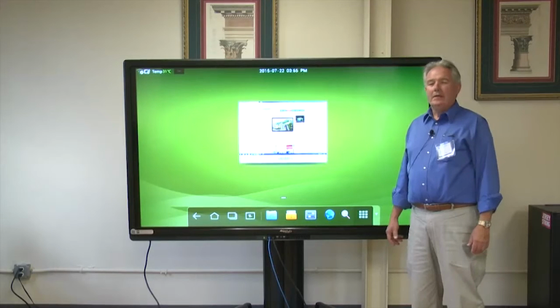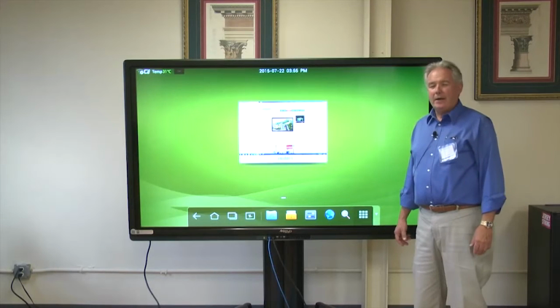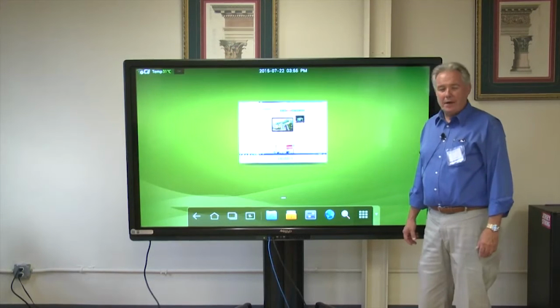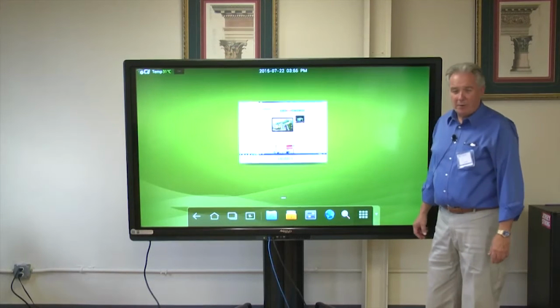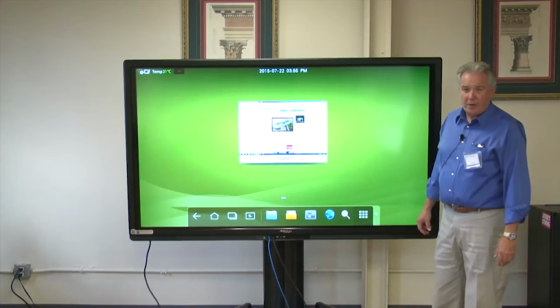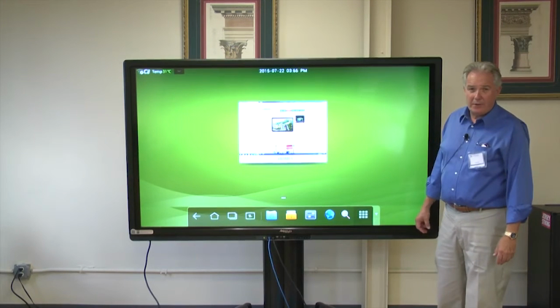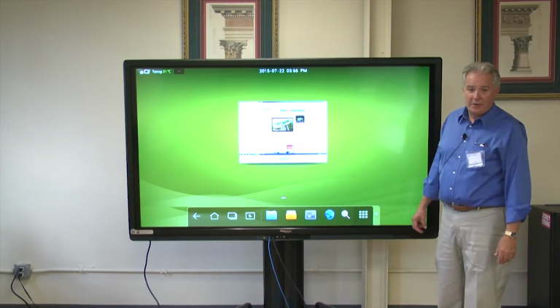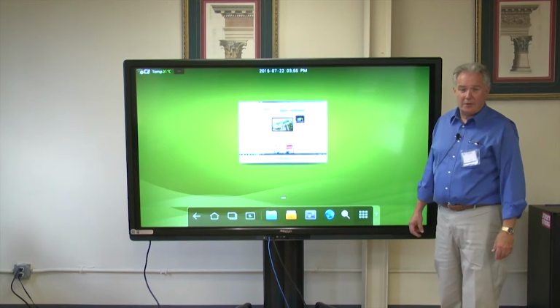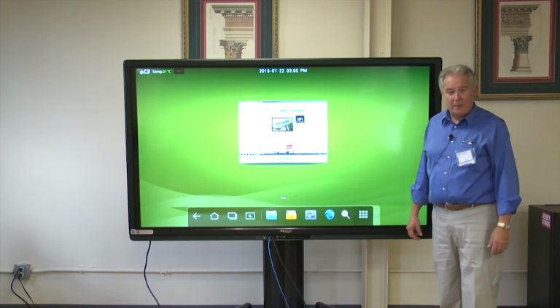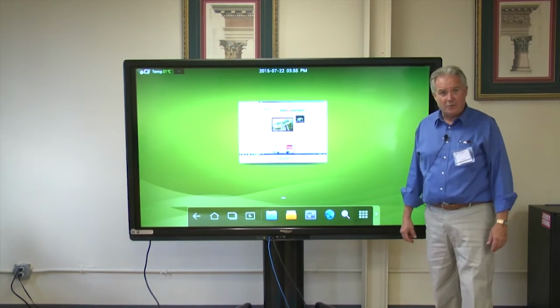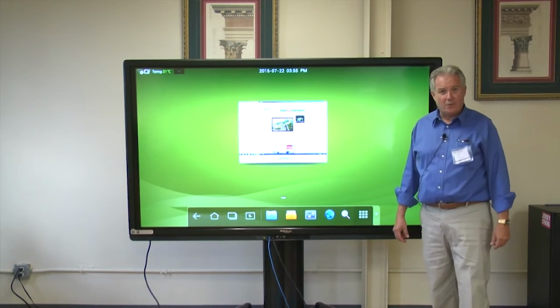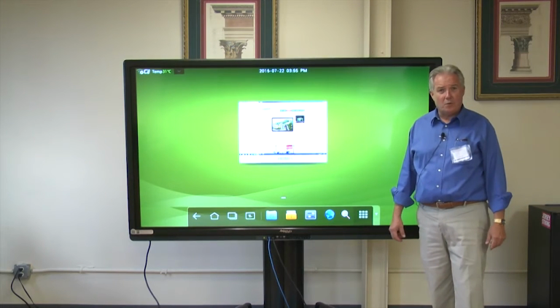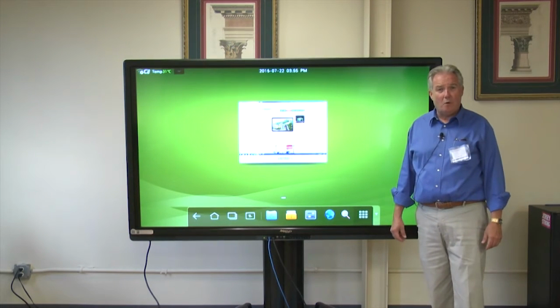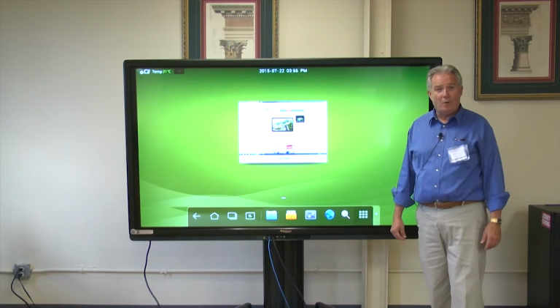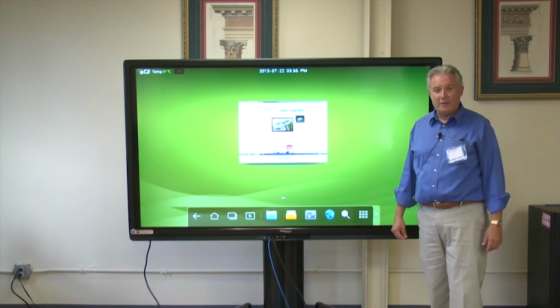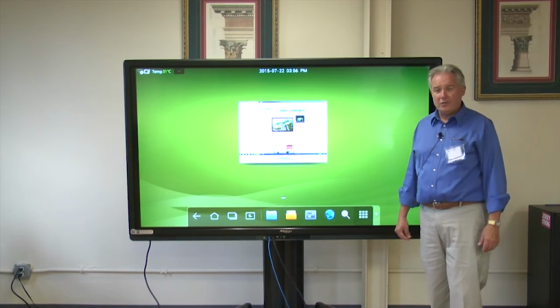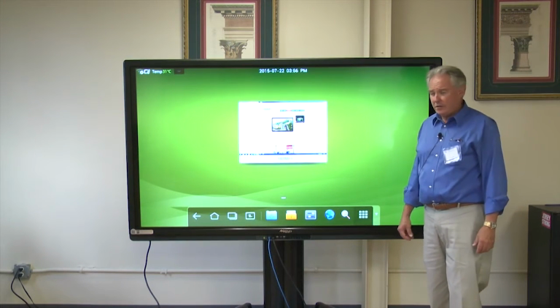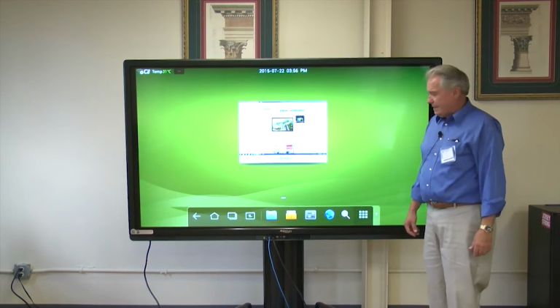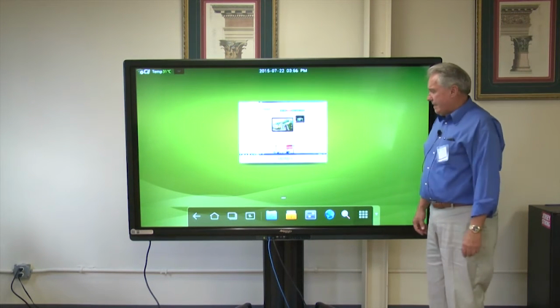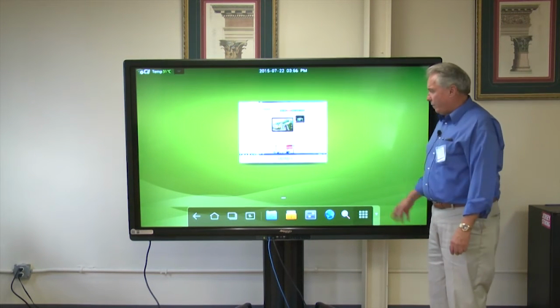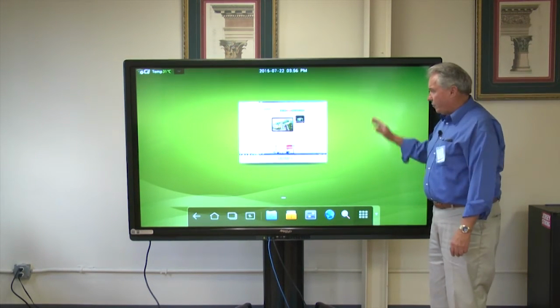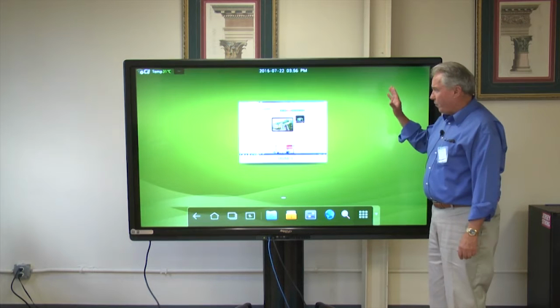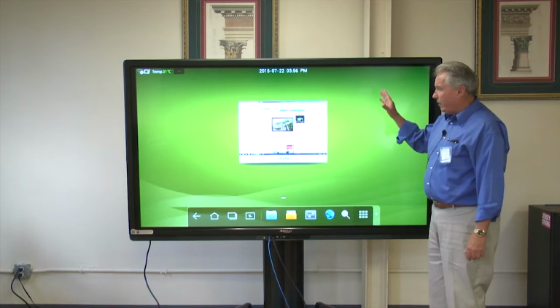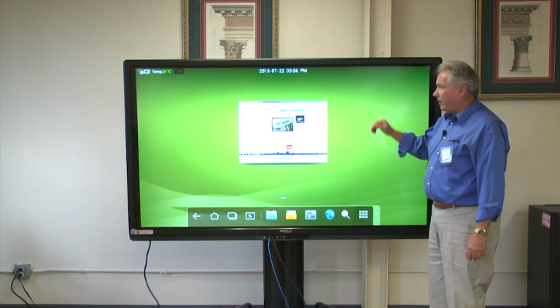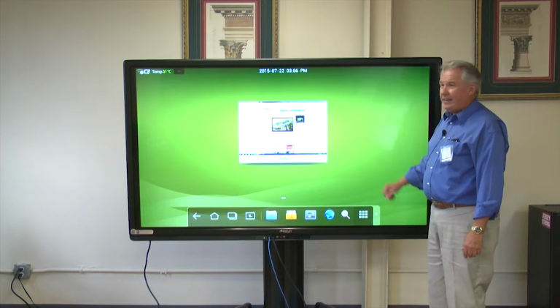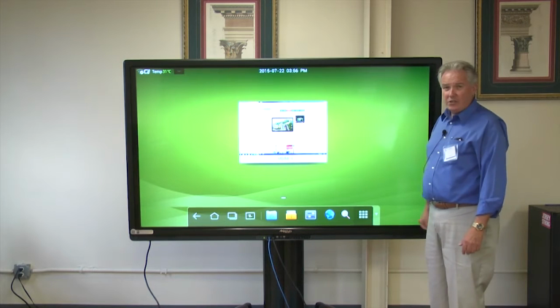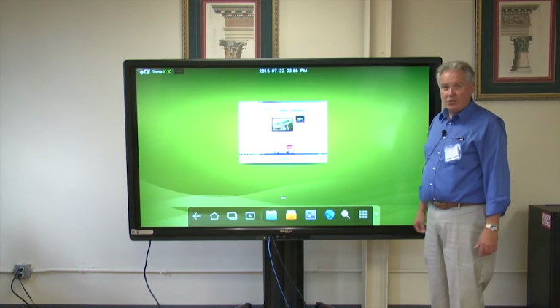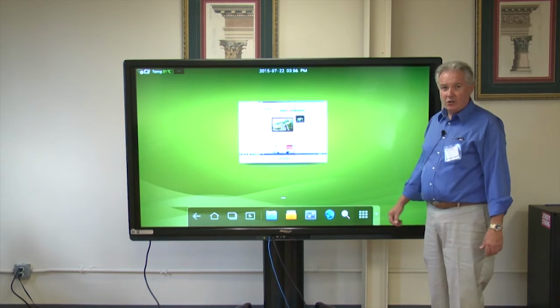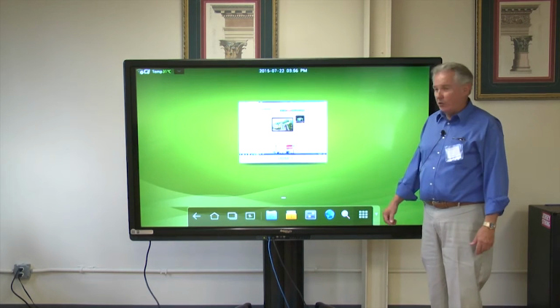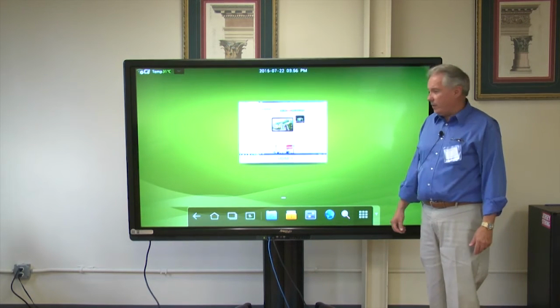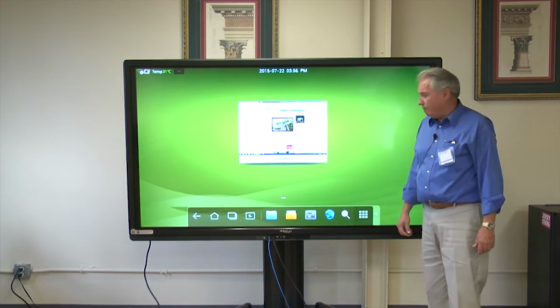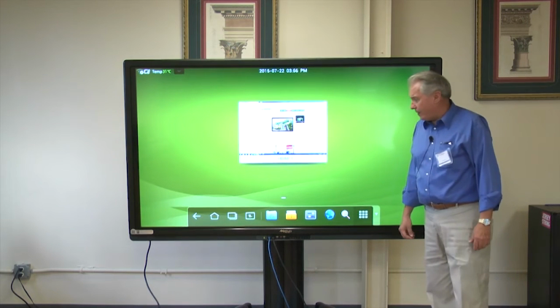Hi, I'm Tom Burke, the sales manager for Cuomo Light Vision, and we're here showing our 80-inch Journey monitor.